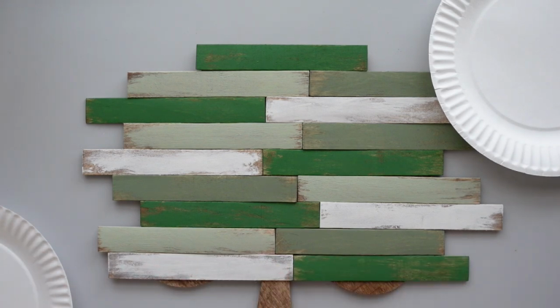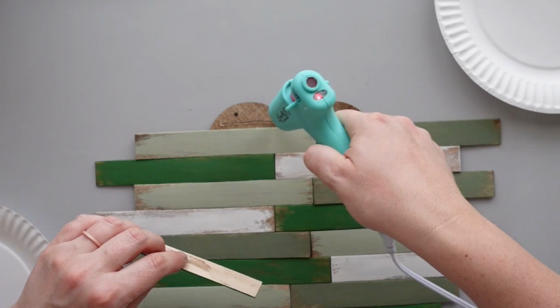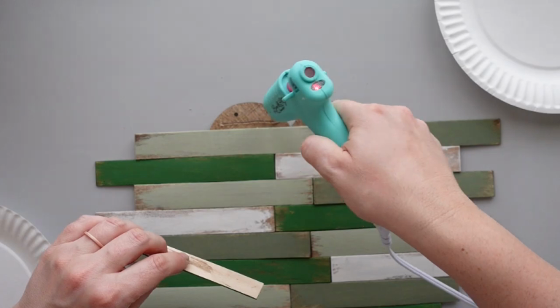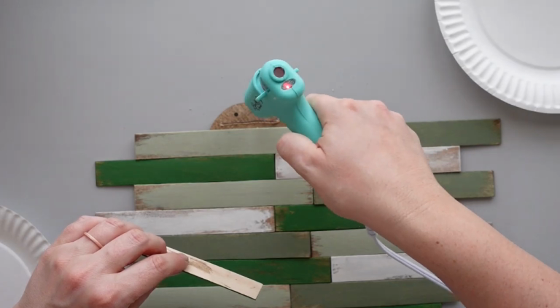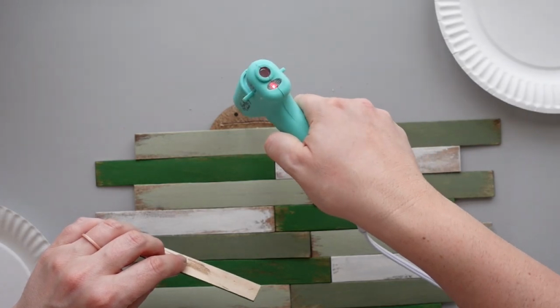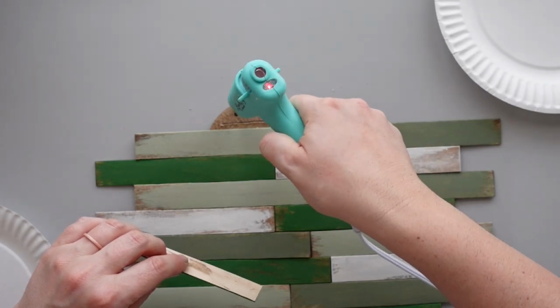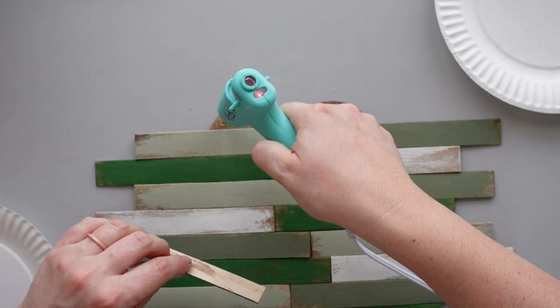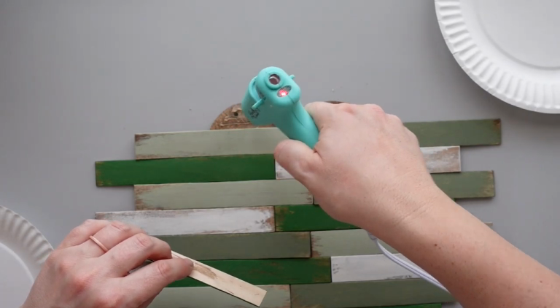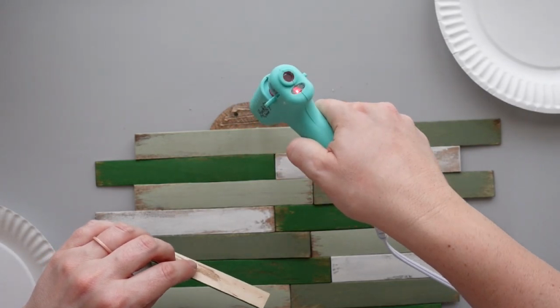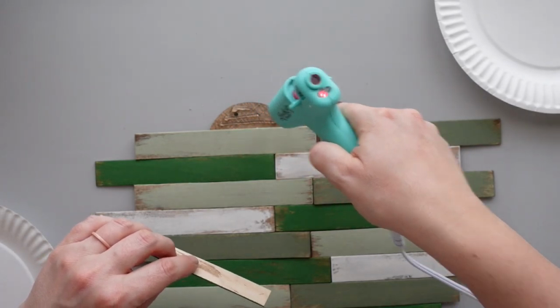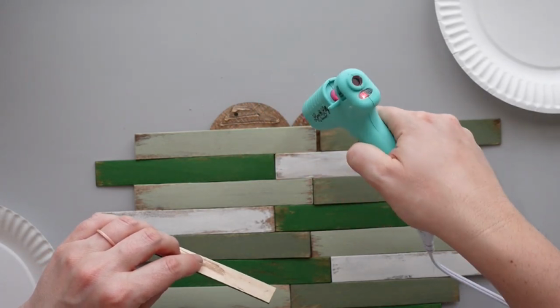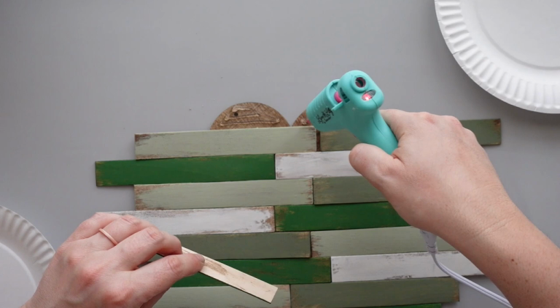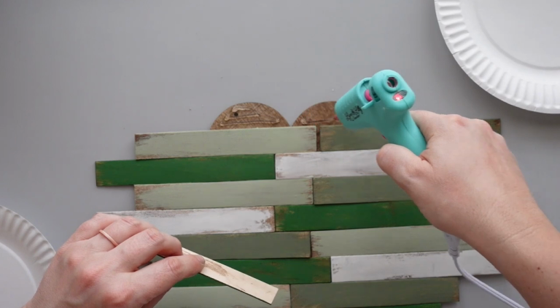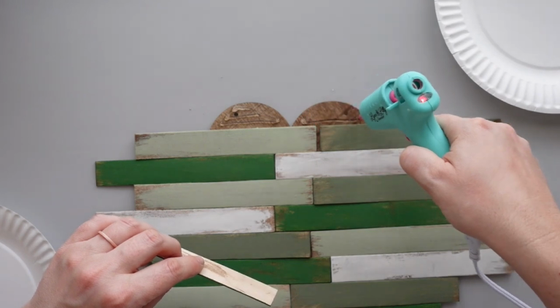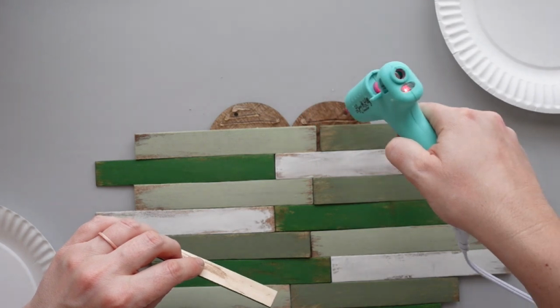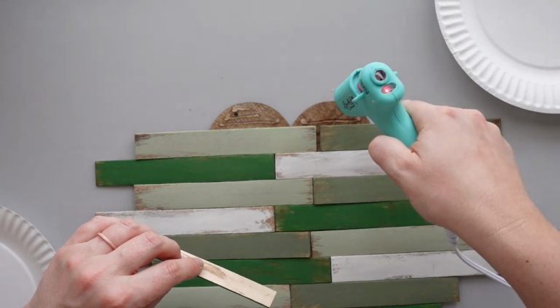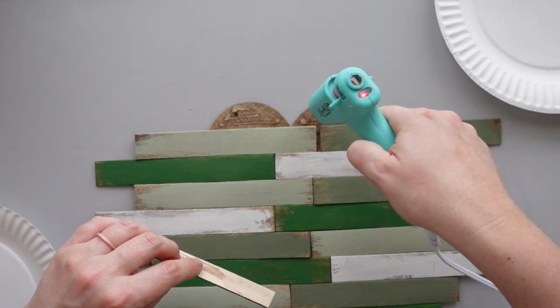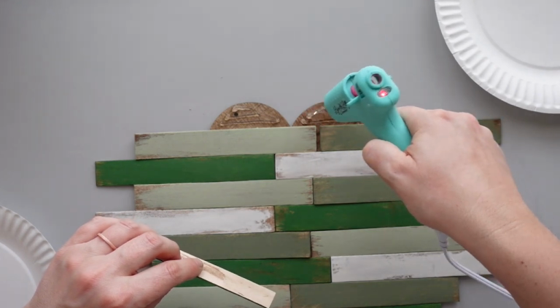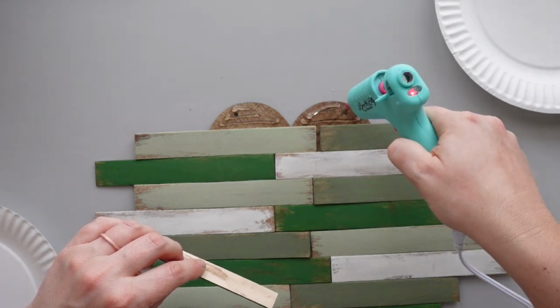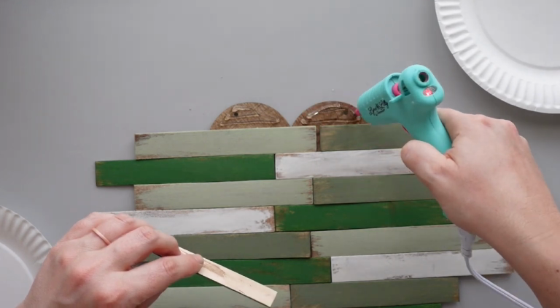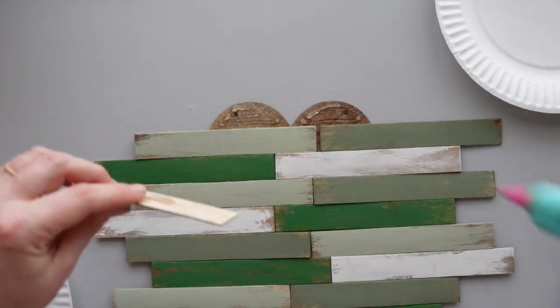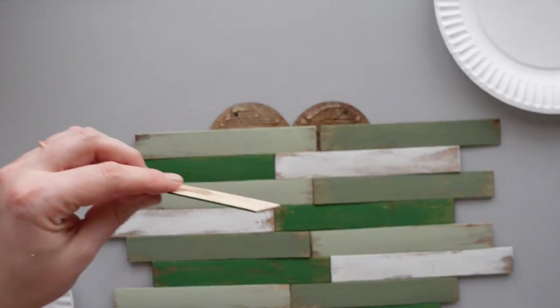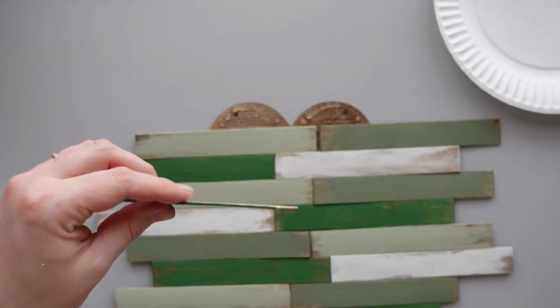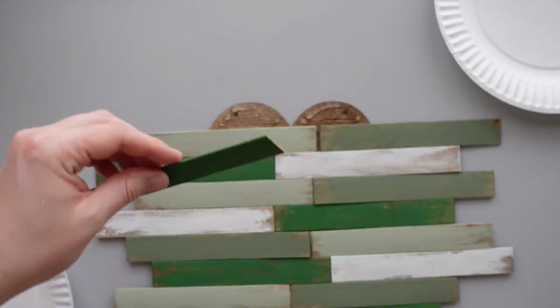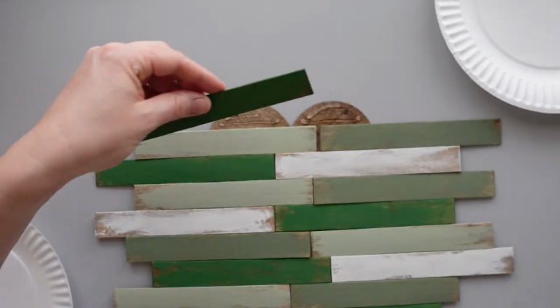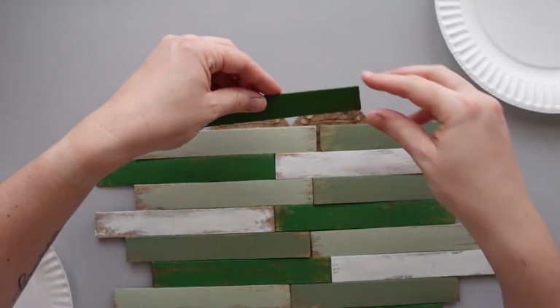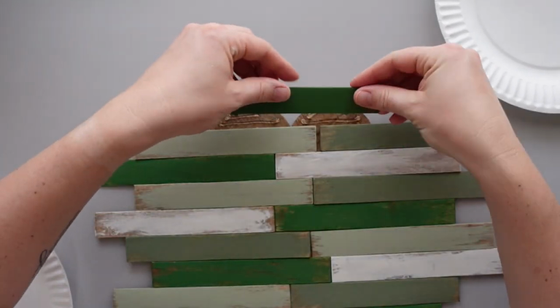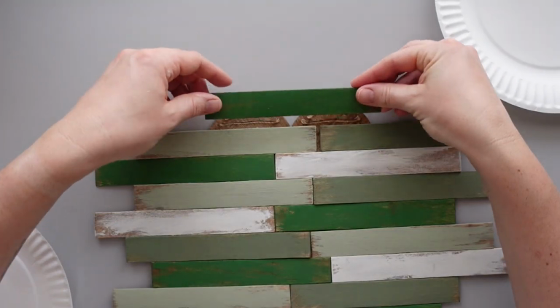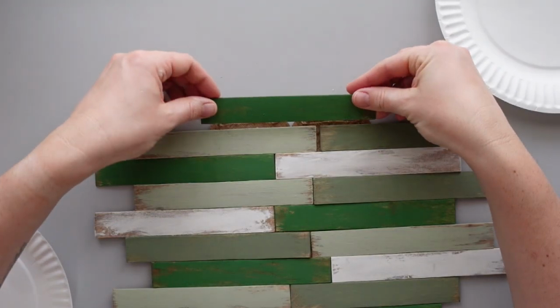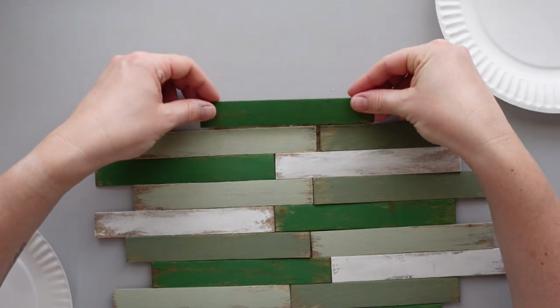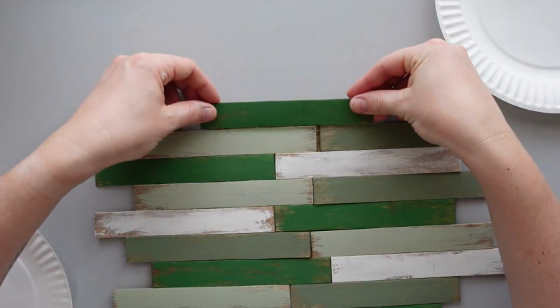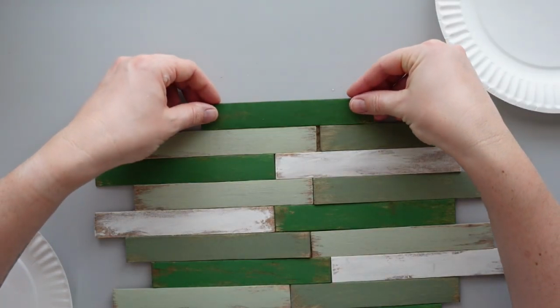When I was satisfied with the arrangement, I adhered the sticks to the shamrock using hot glue.